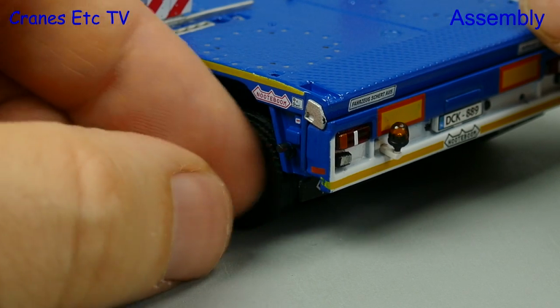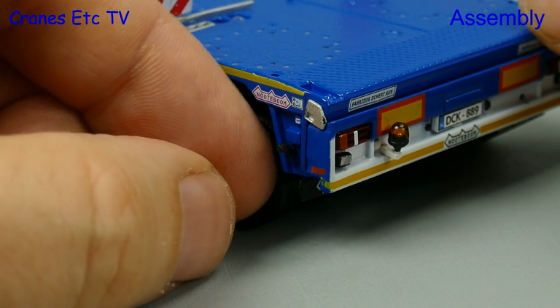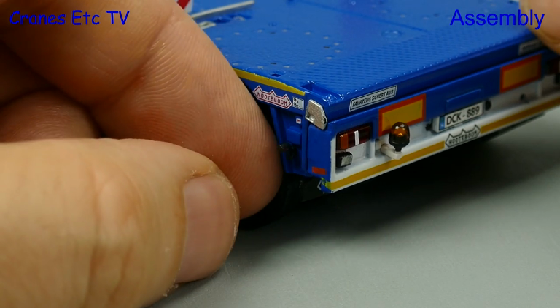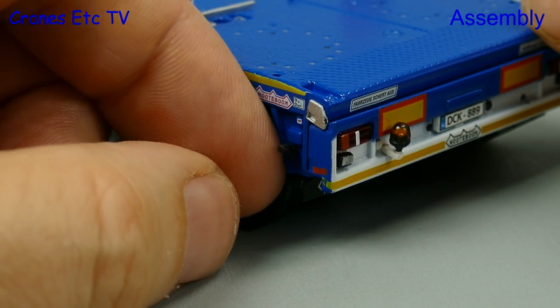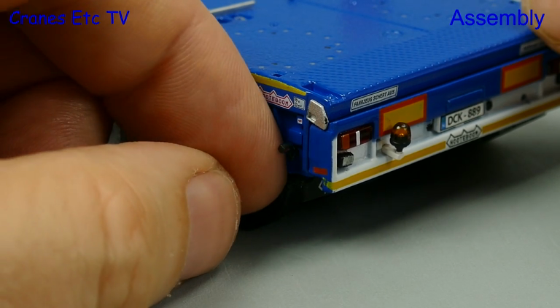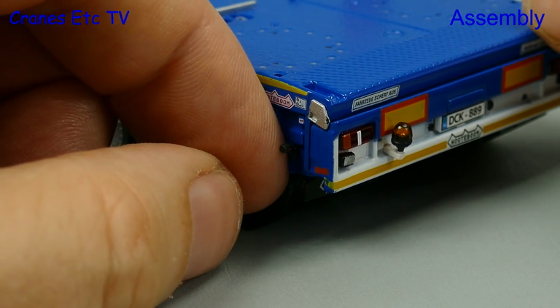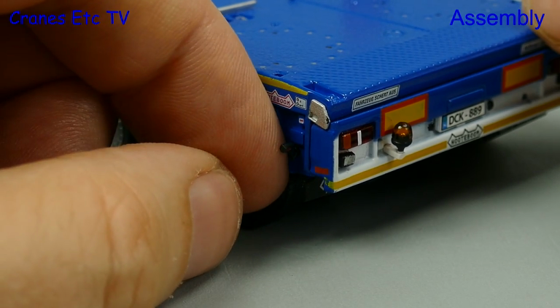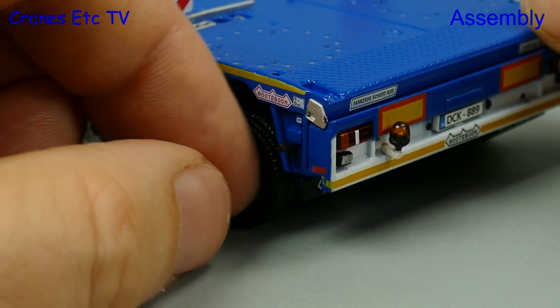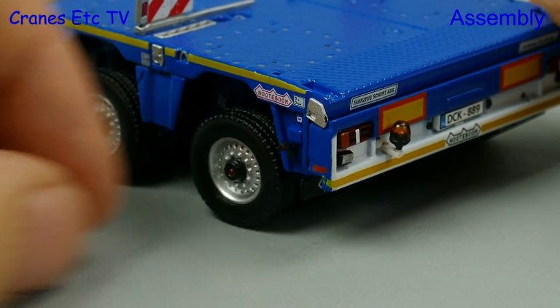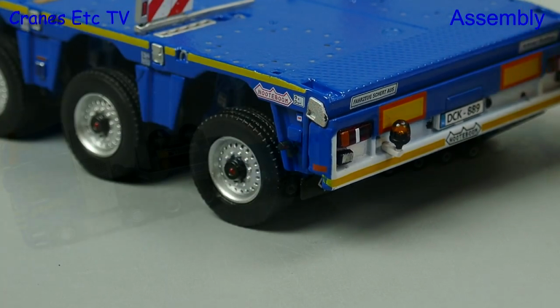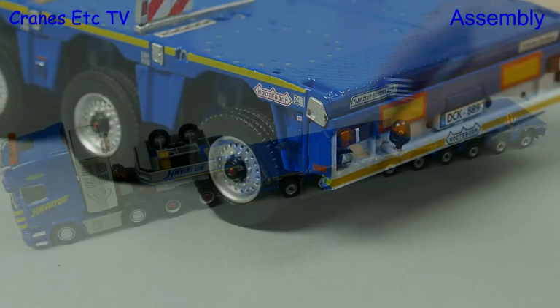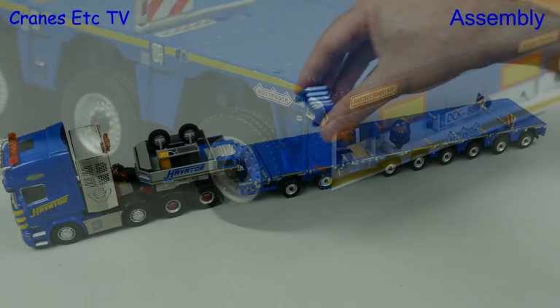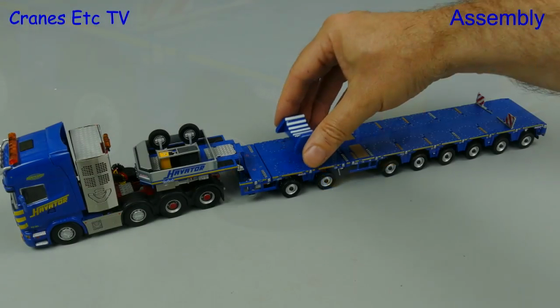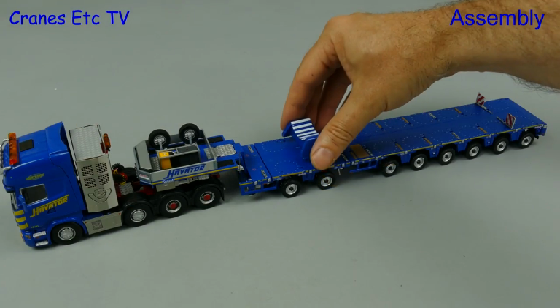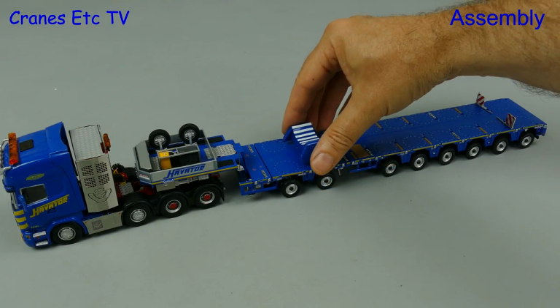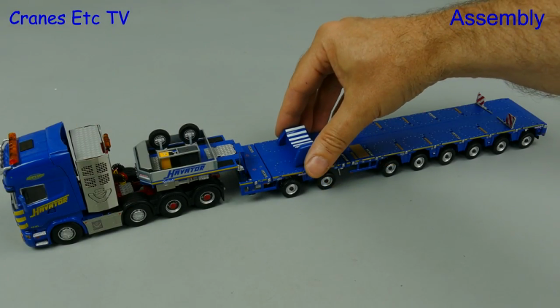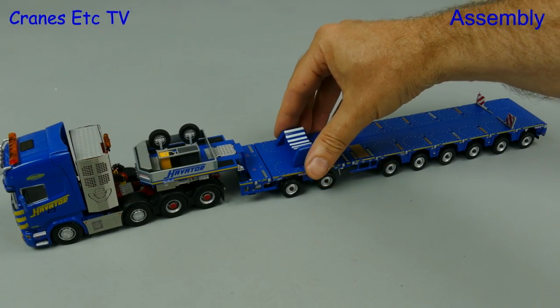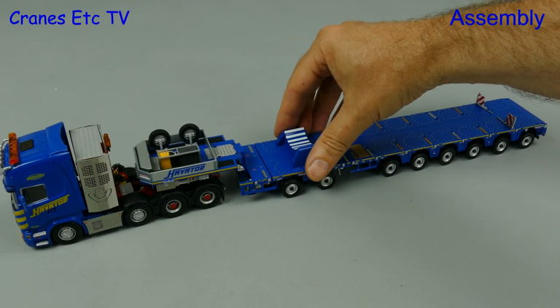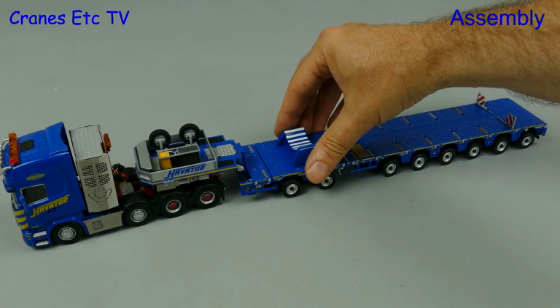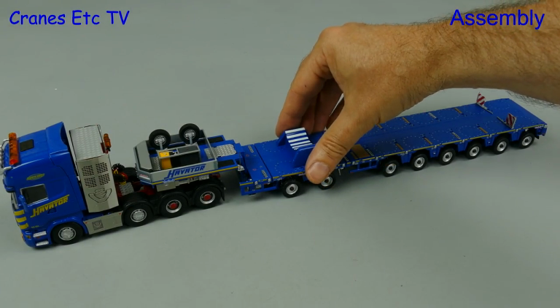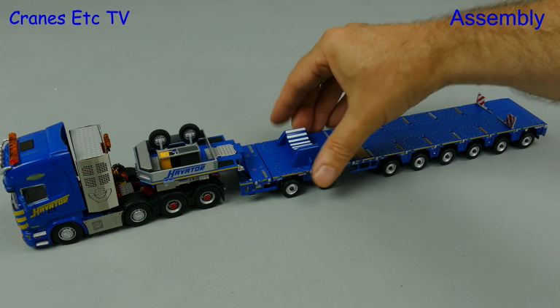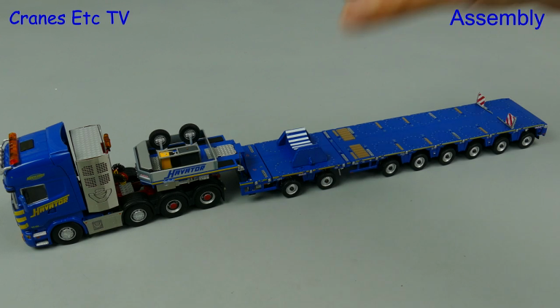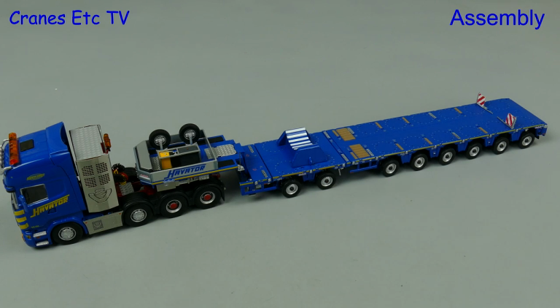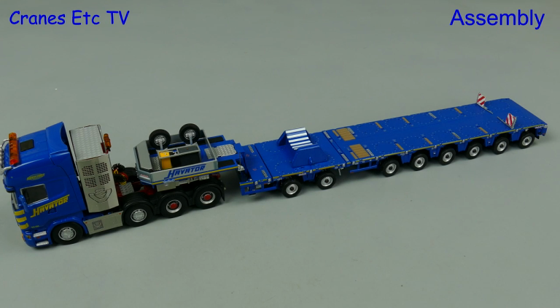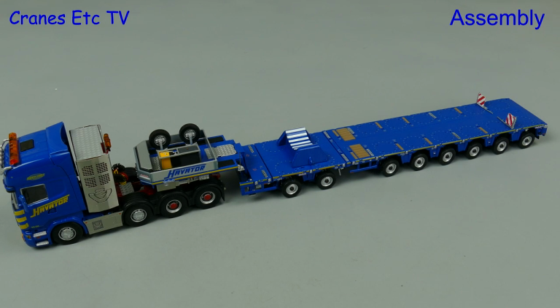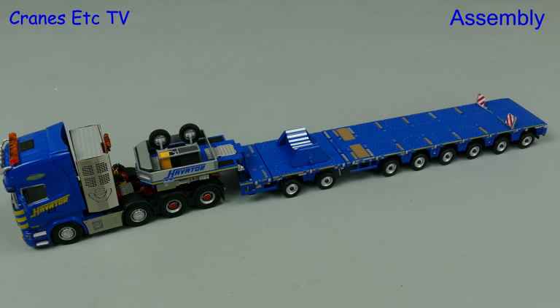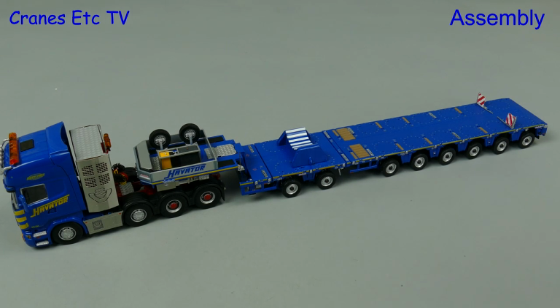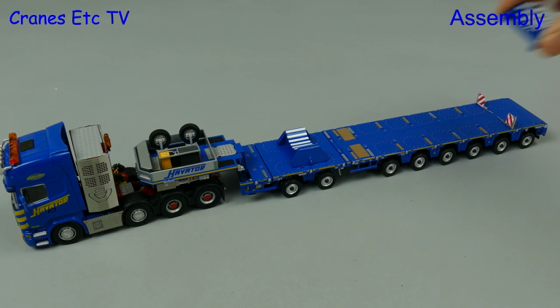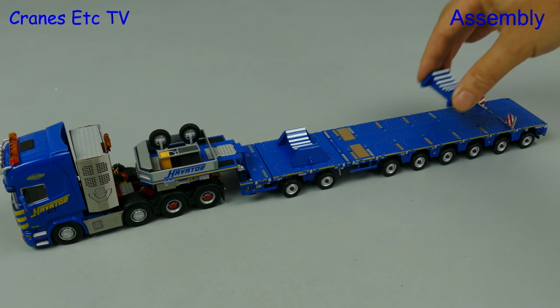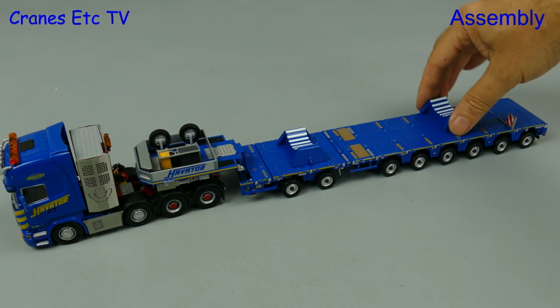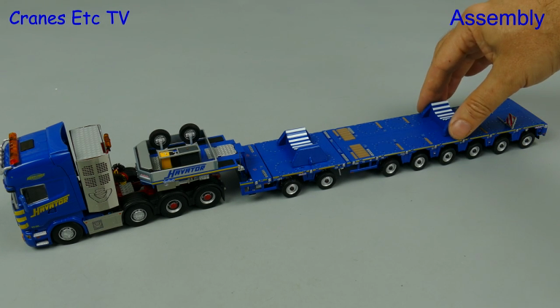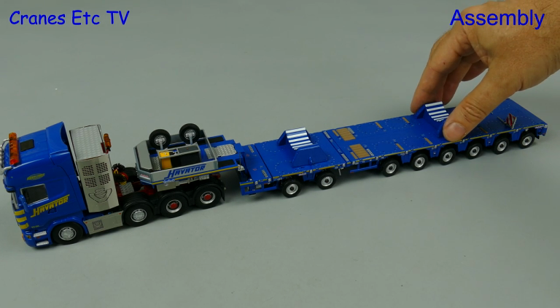This particular model does come with two boom supports, and these are for the boom of the Liebherr LTM 11200 mobile crane.